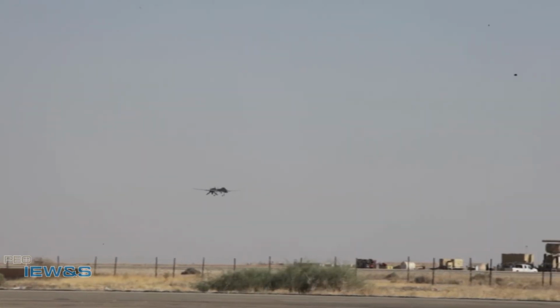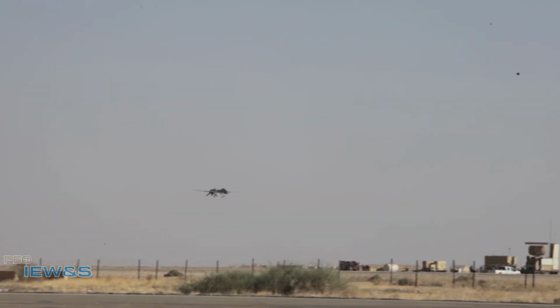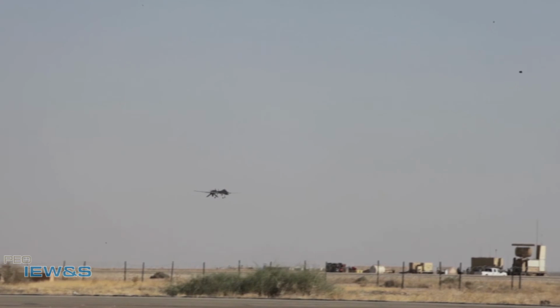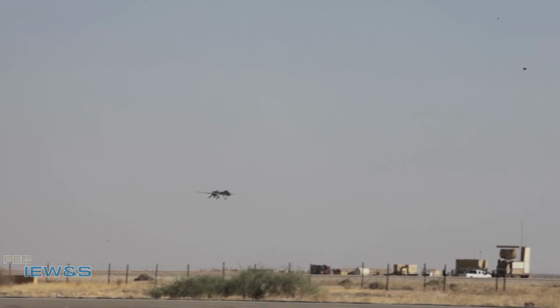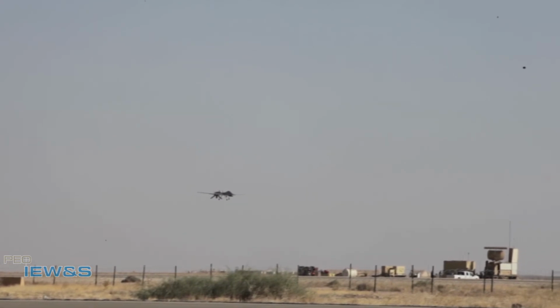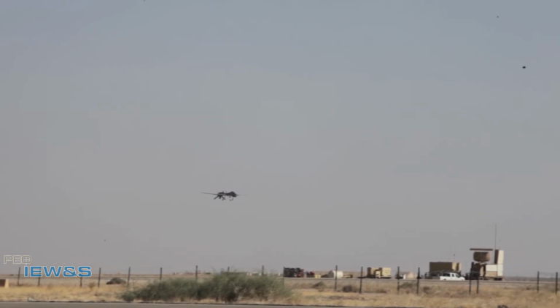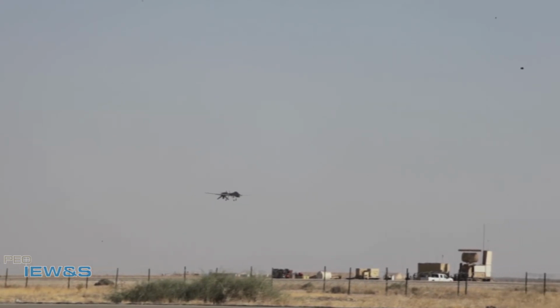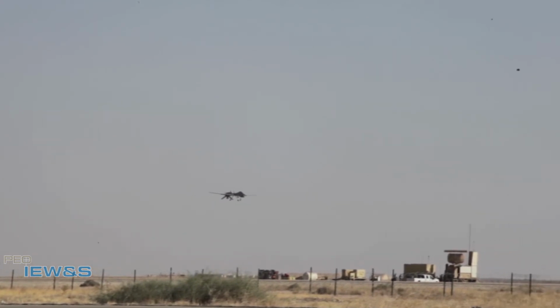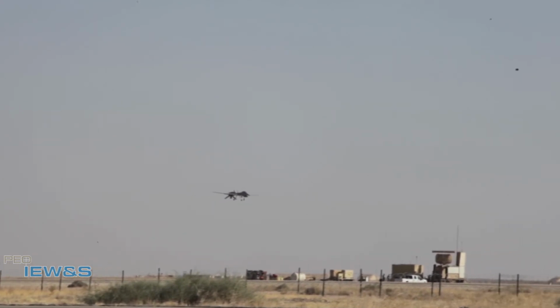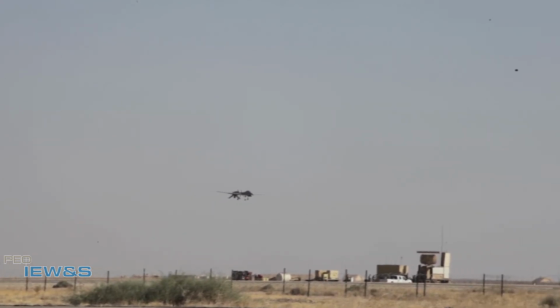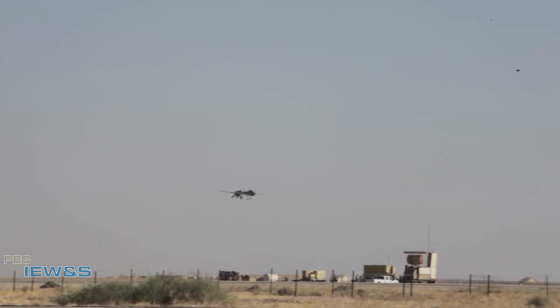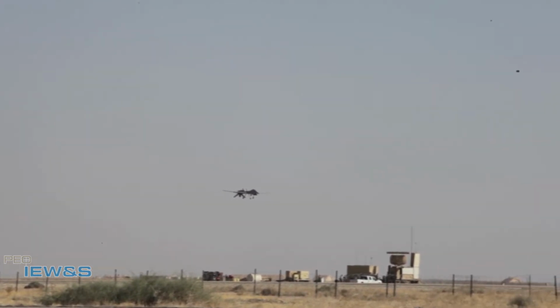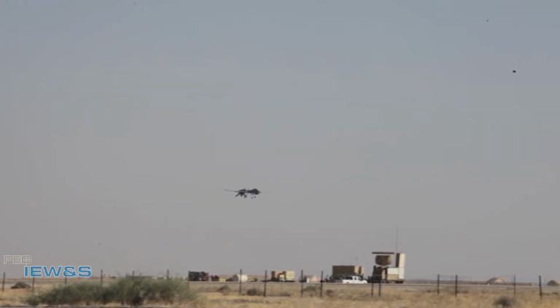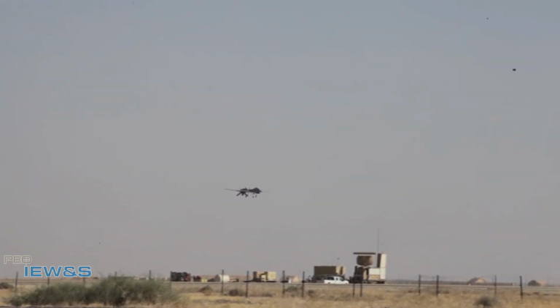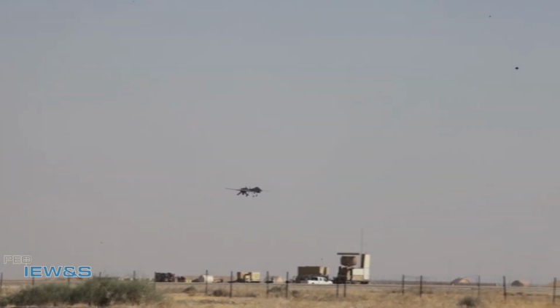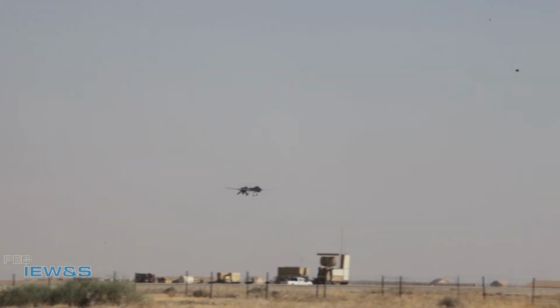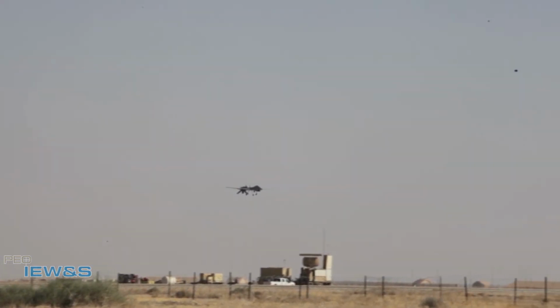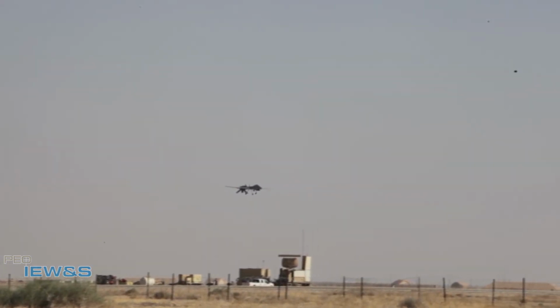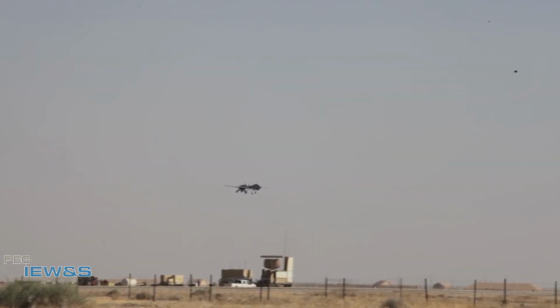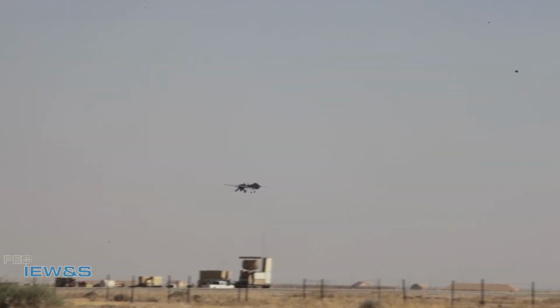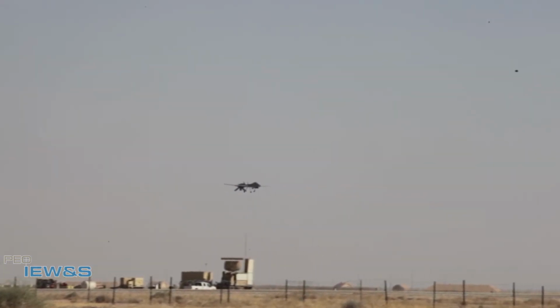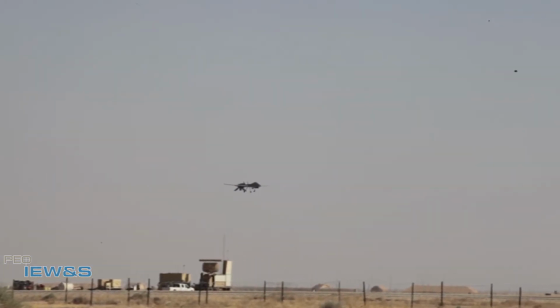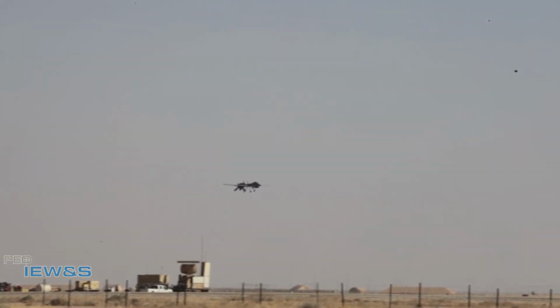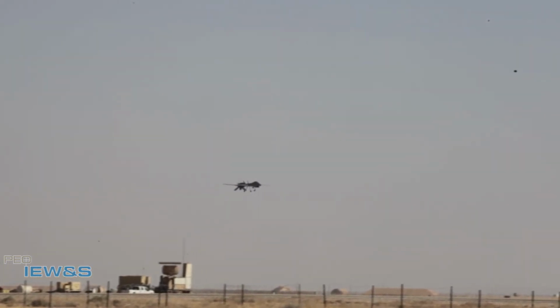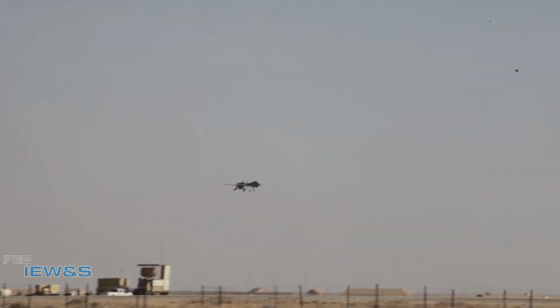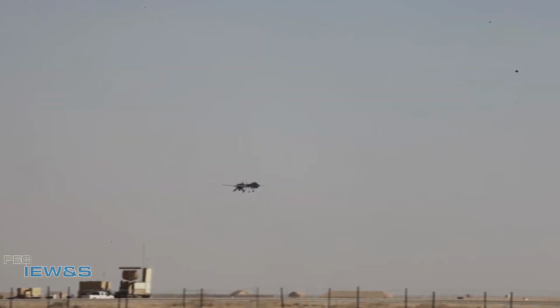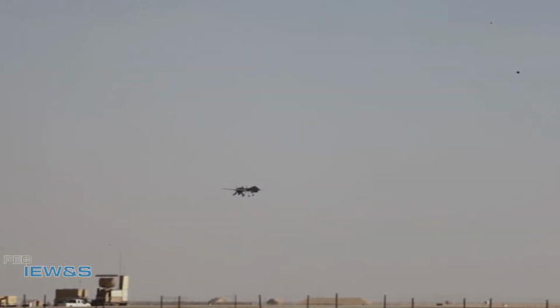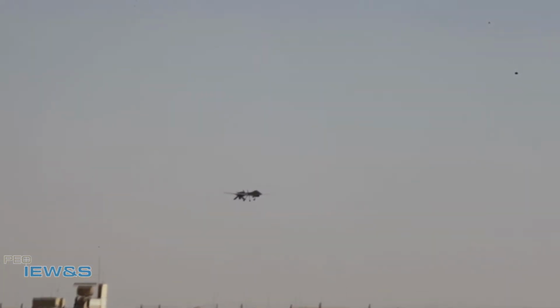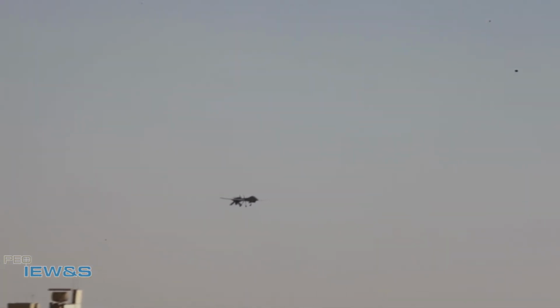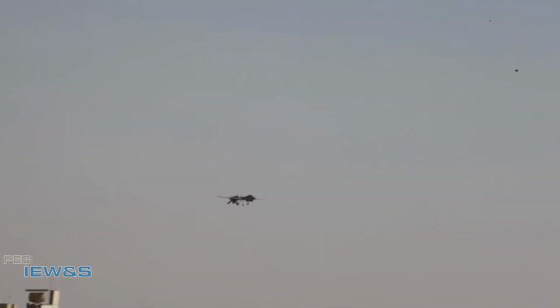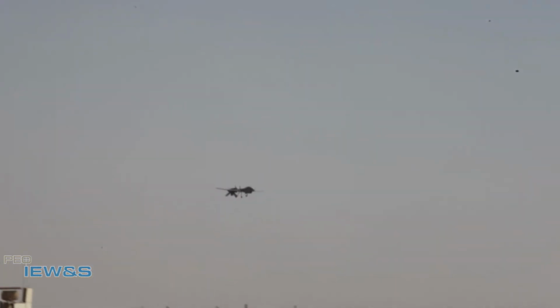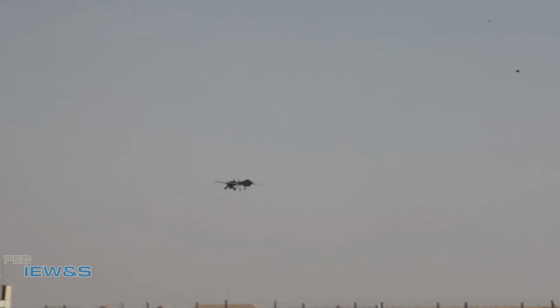After testing is complete, MFU-AL will be mounted on the MQ-1C Grey Eagle for missions in the field.